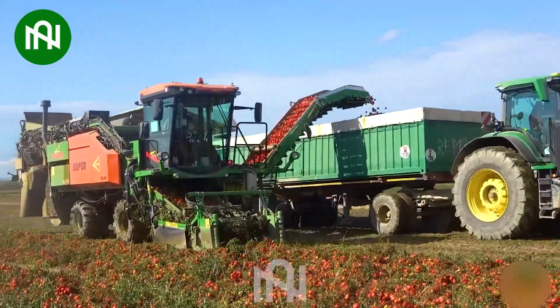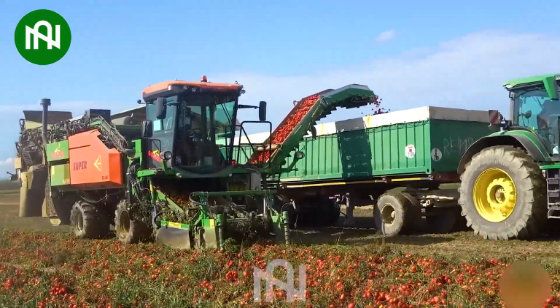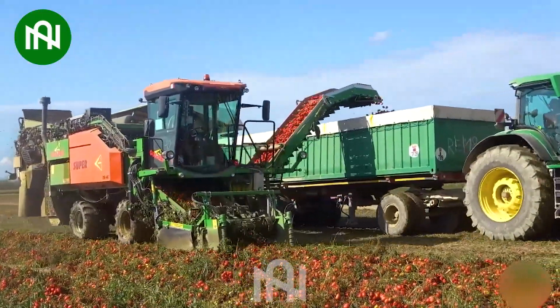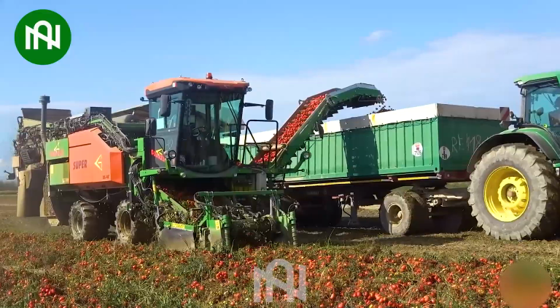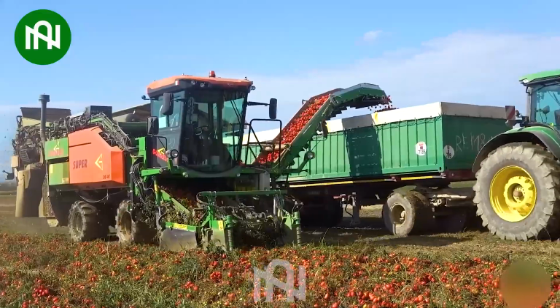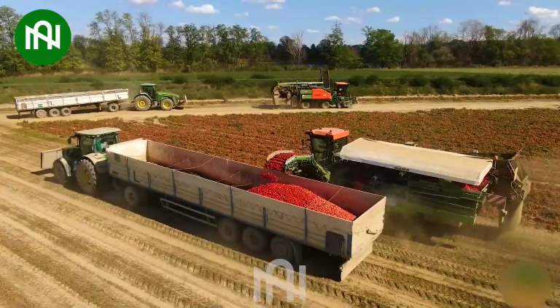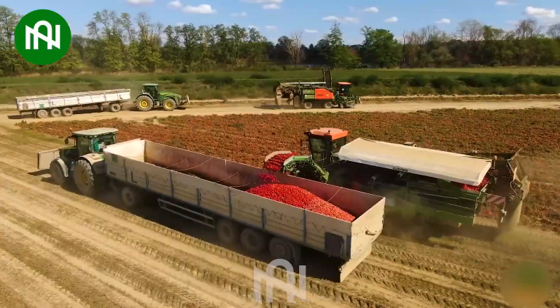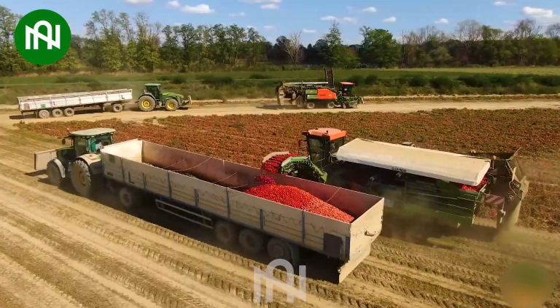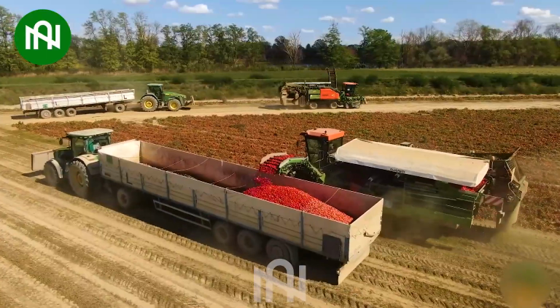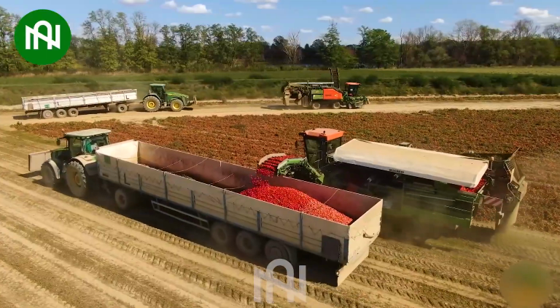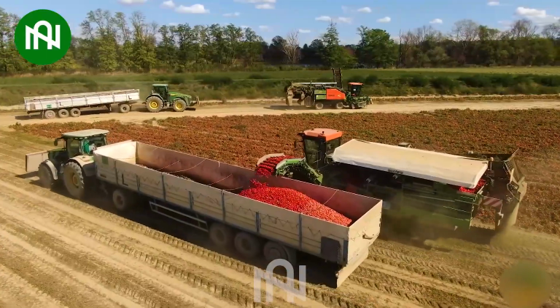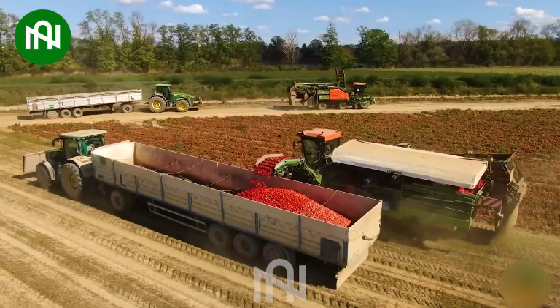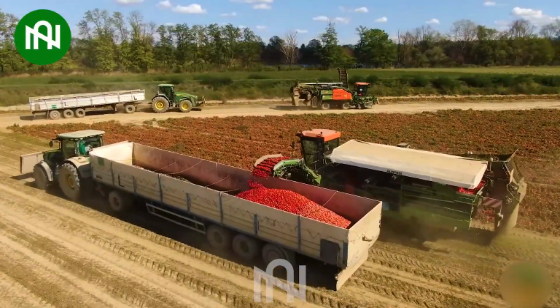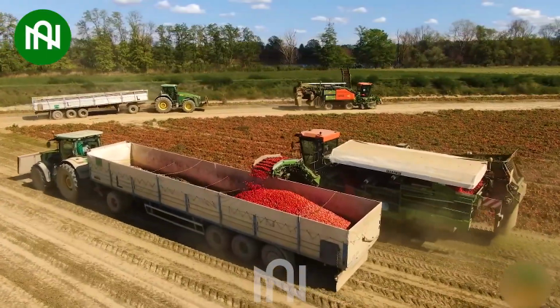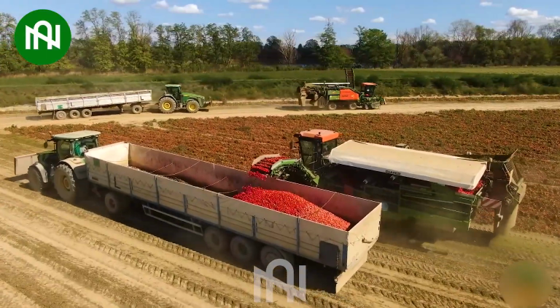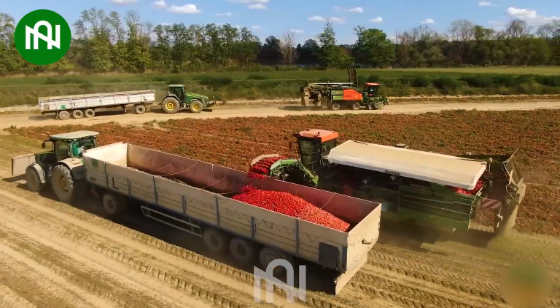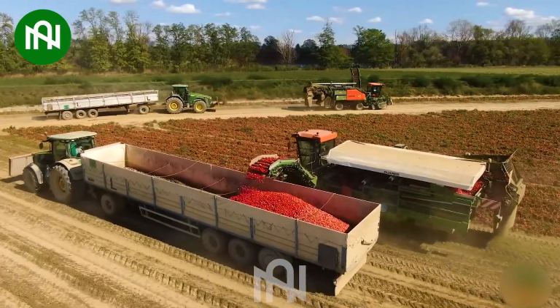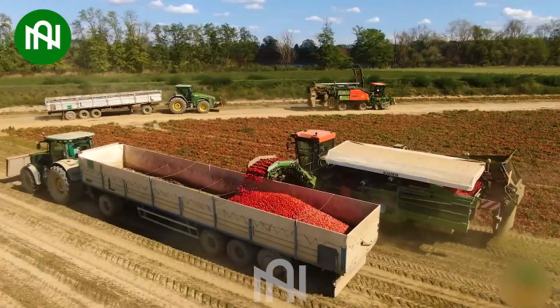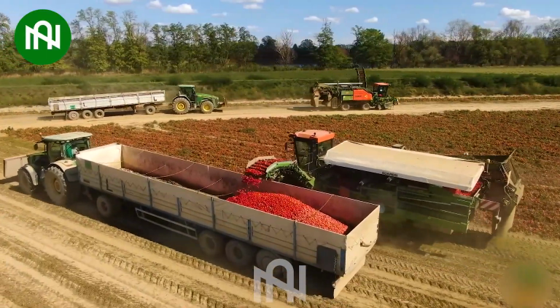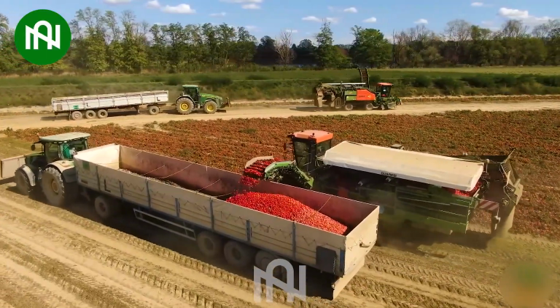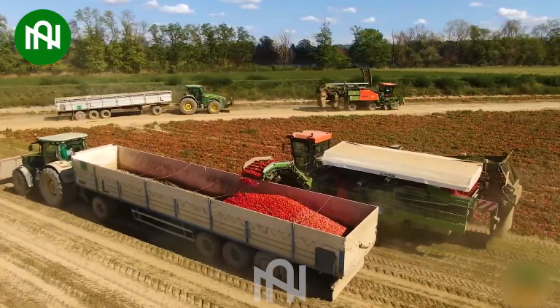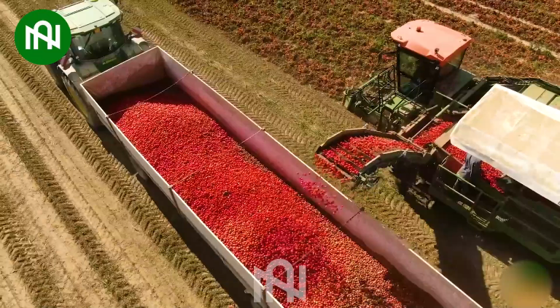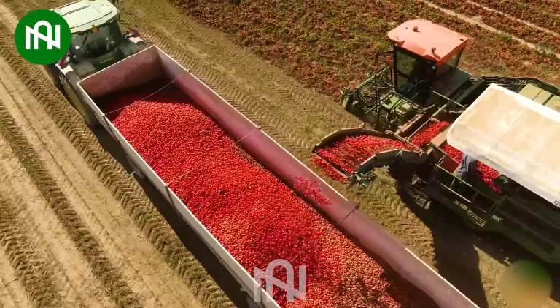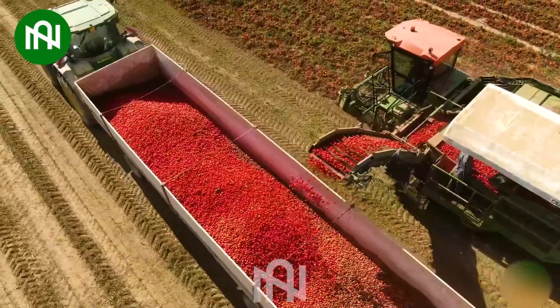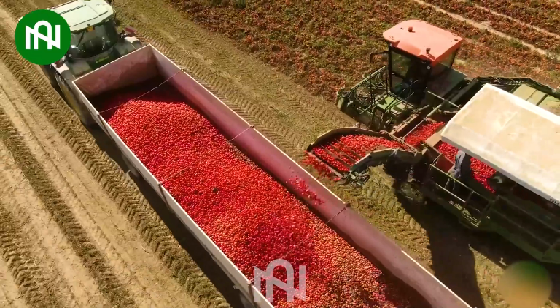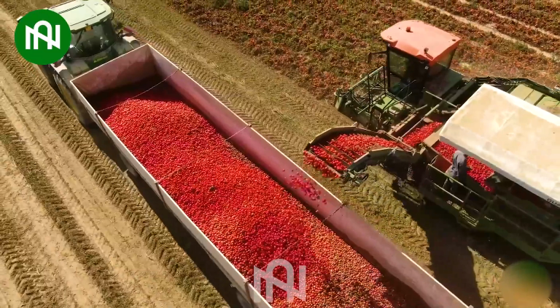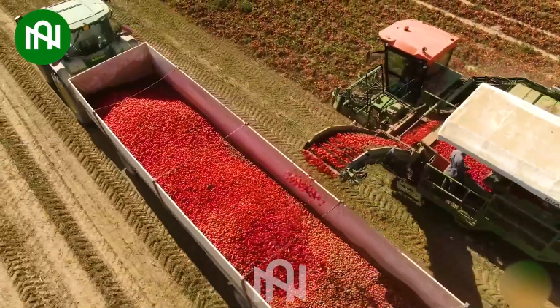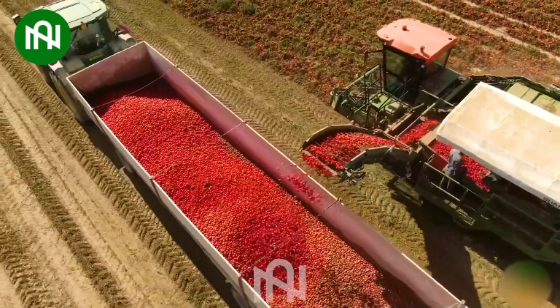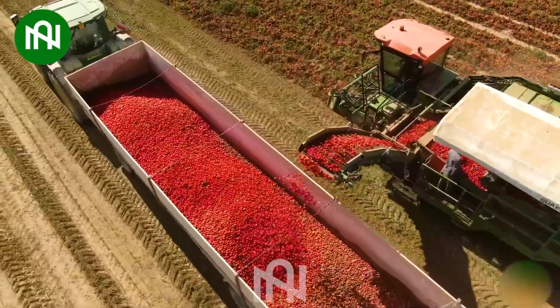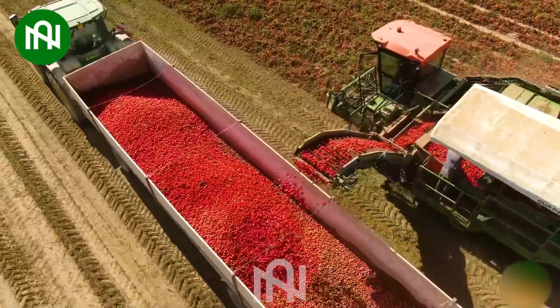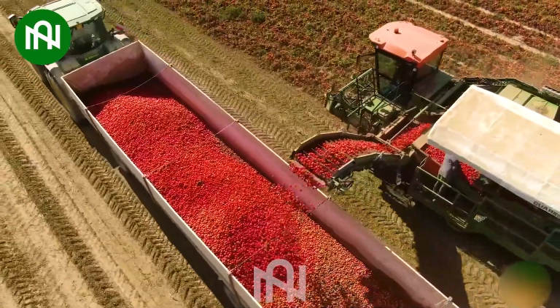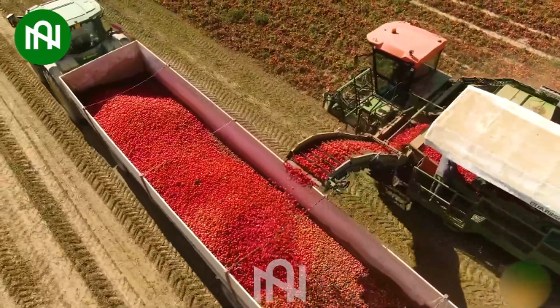Thanks to this harvesting machine, farmers can gather the freshest and most delicious tomatoes!